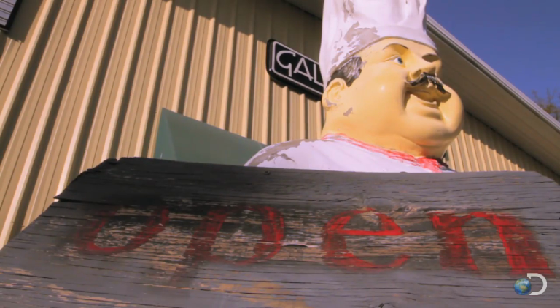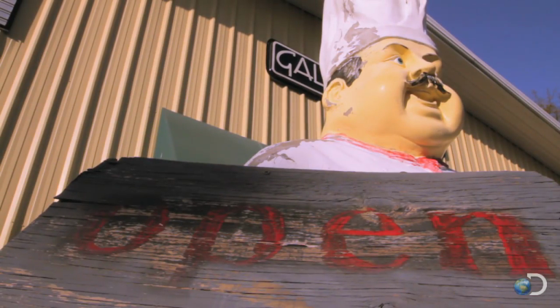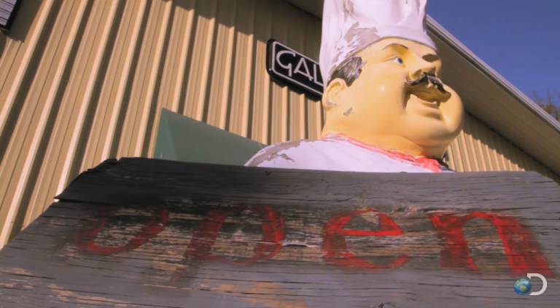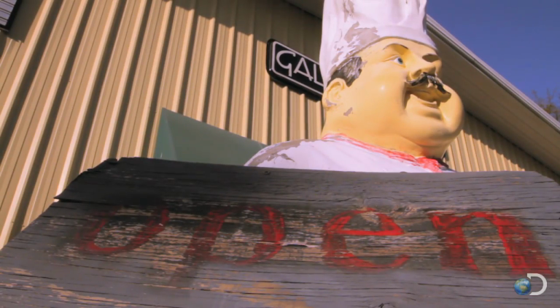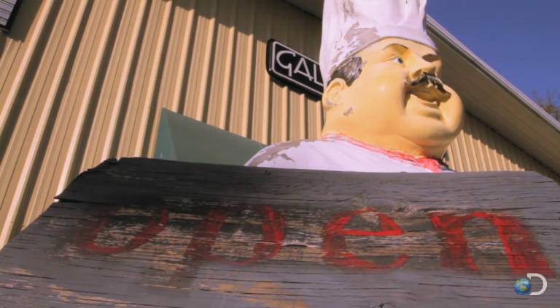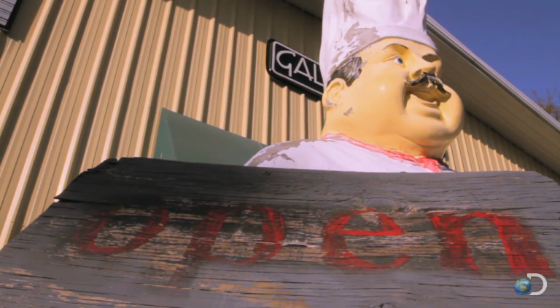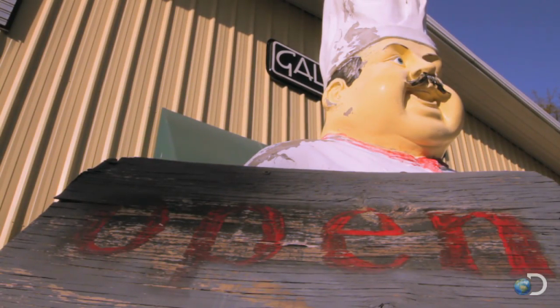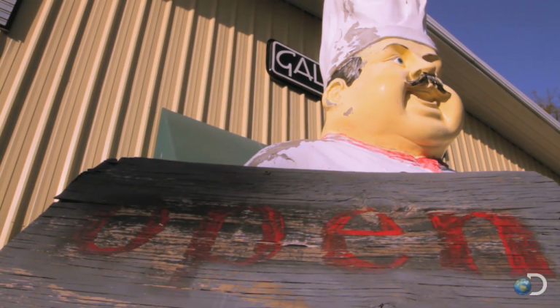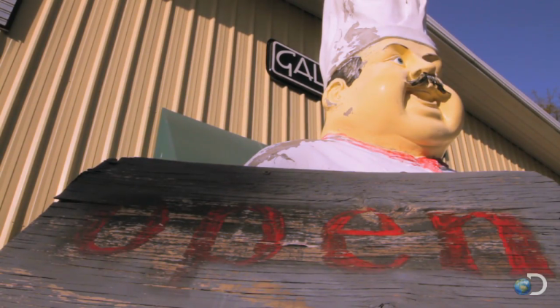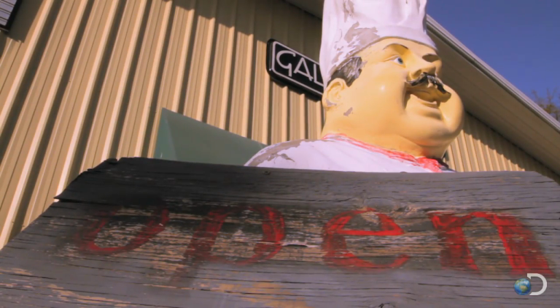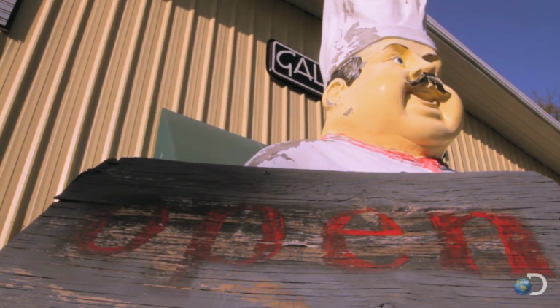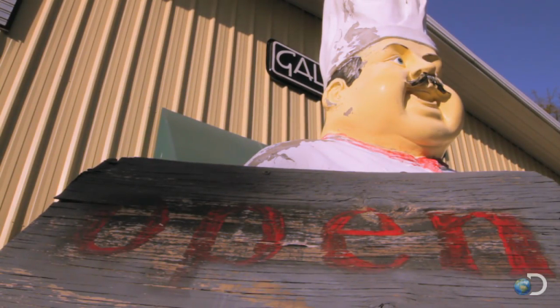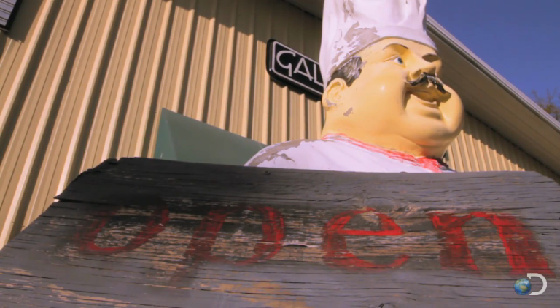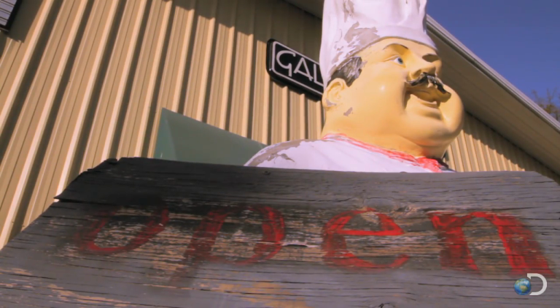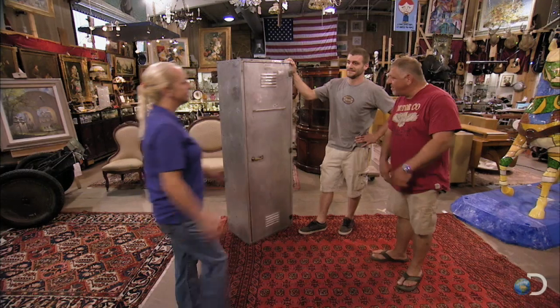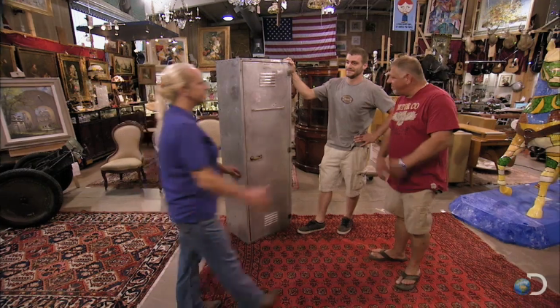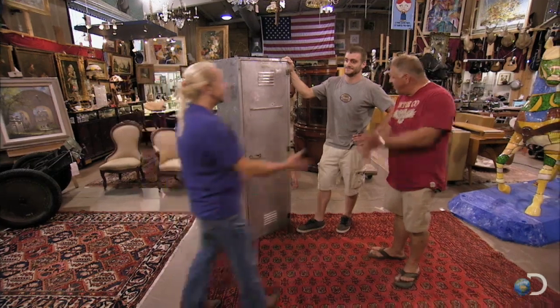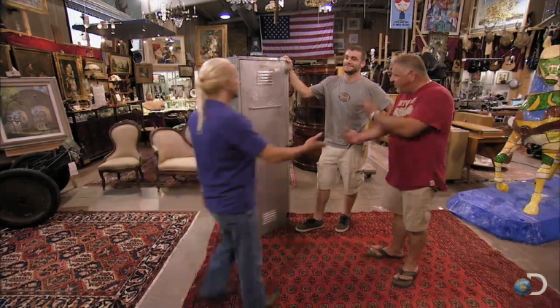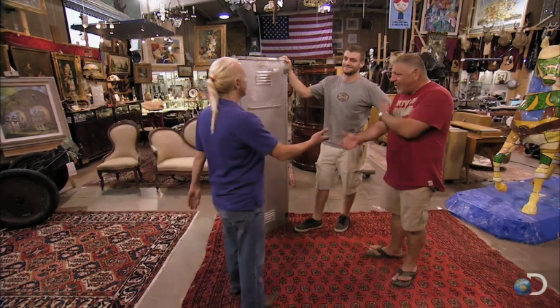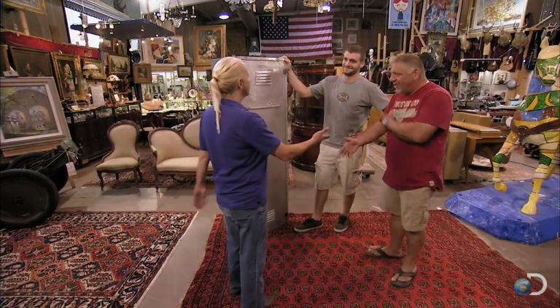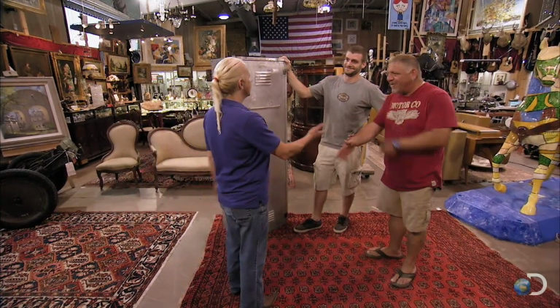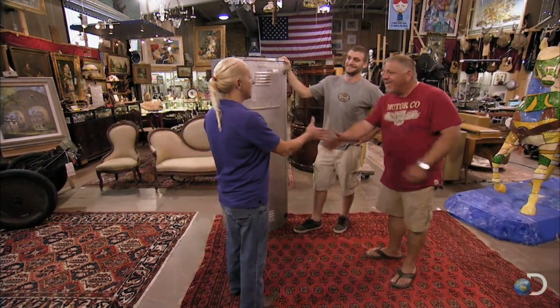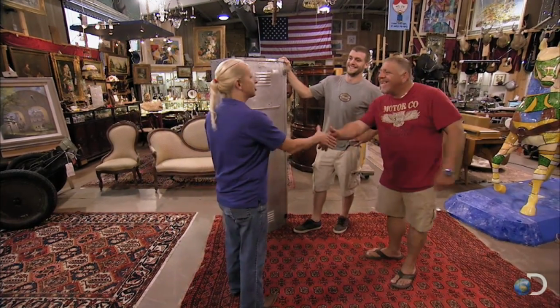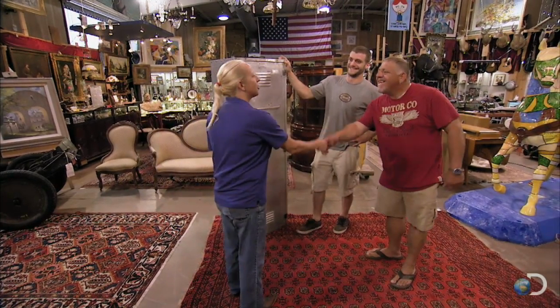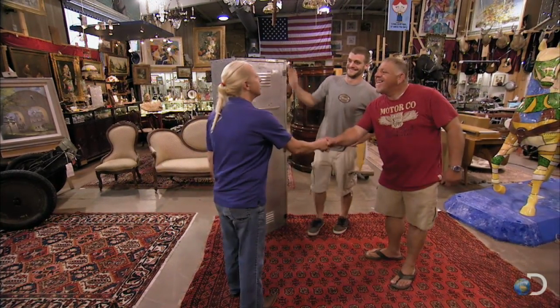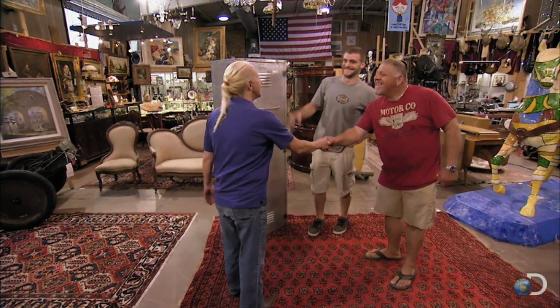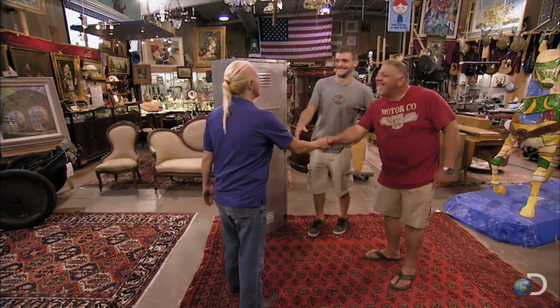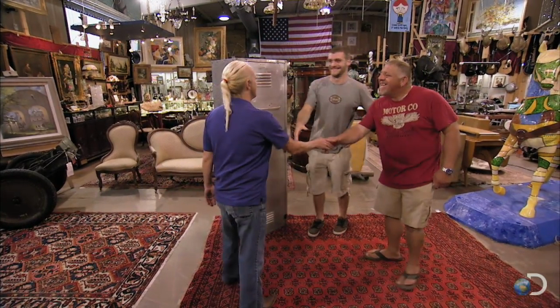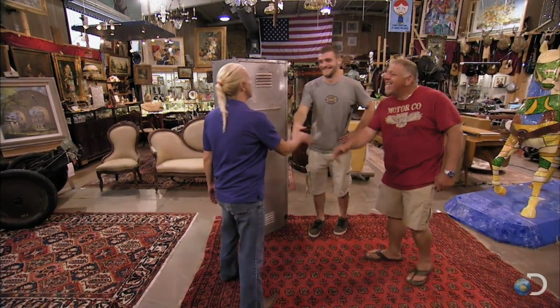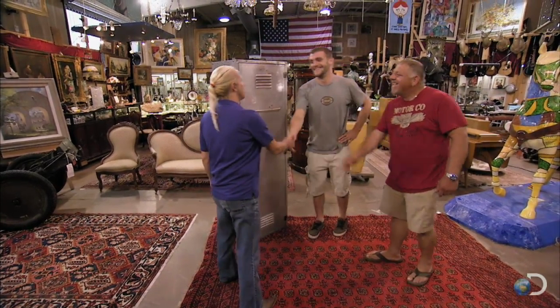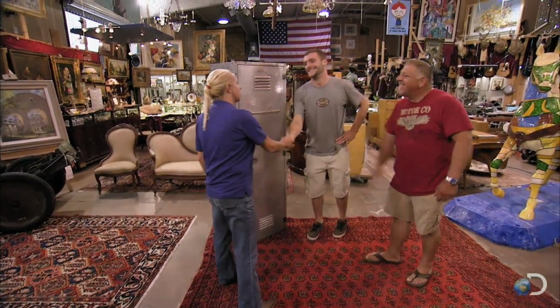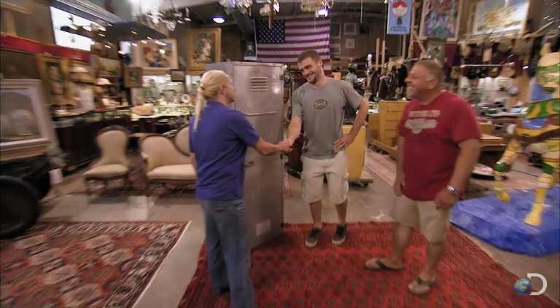Hey guys, I'm Cindy. I'm Charles, and this is Charles. Hey Charles, nice to meet you, Charles.